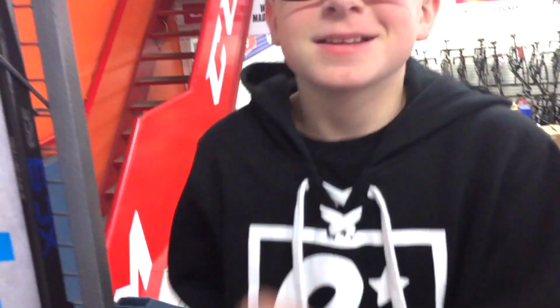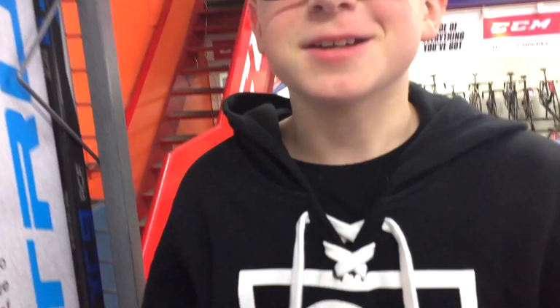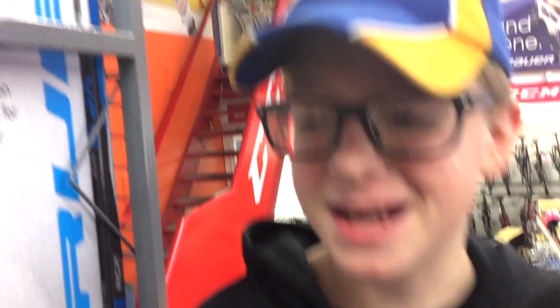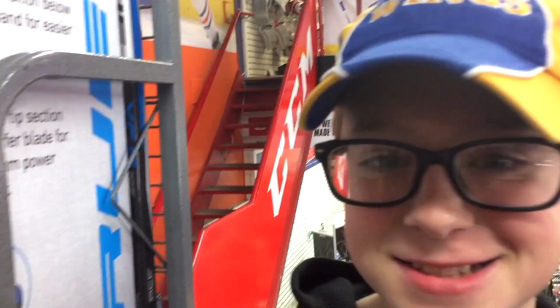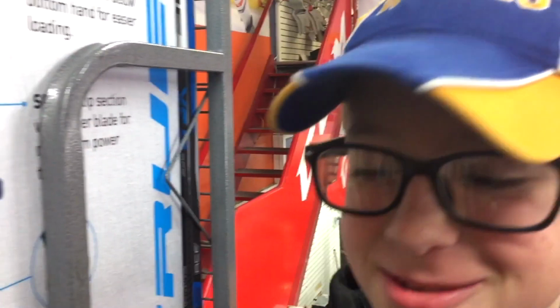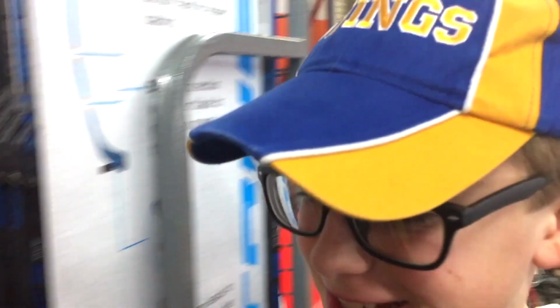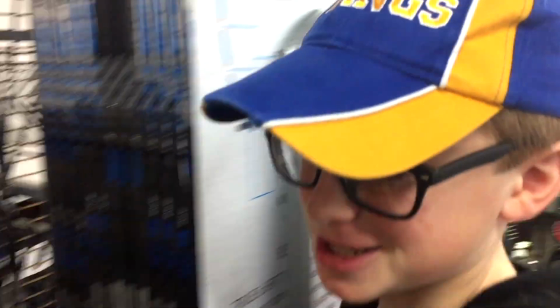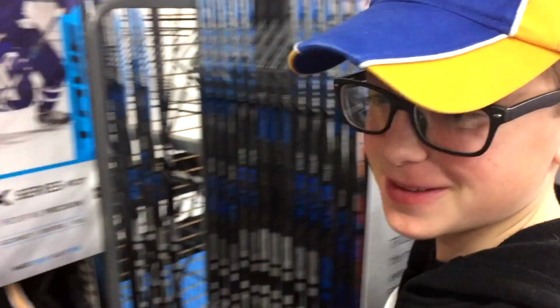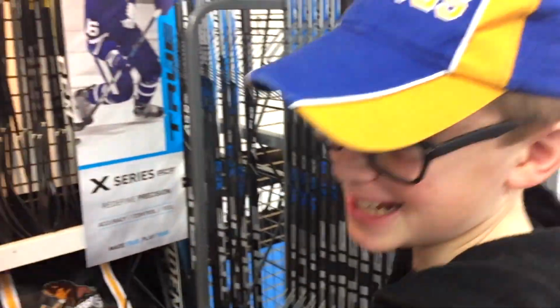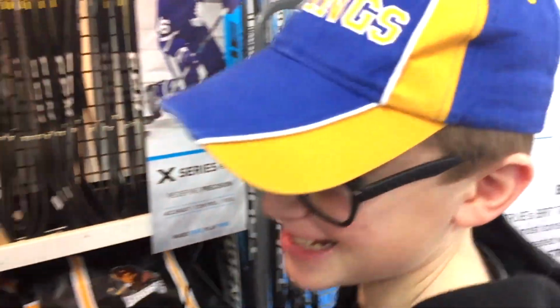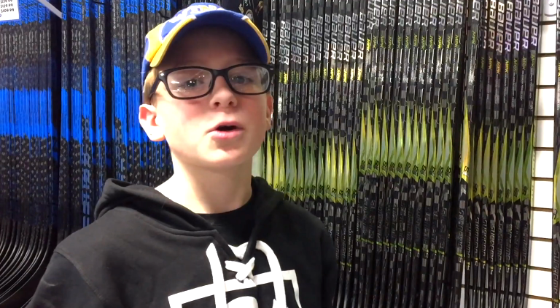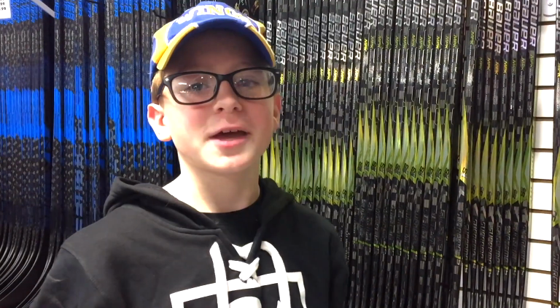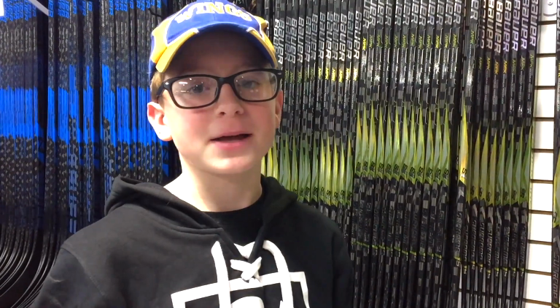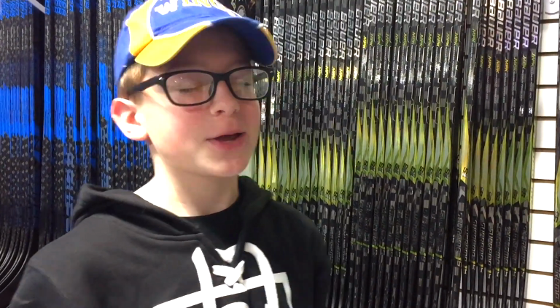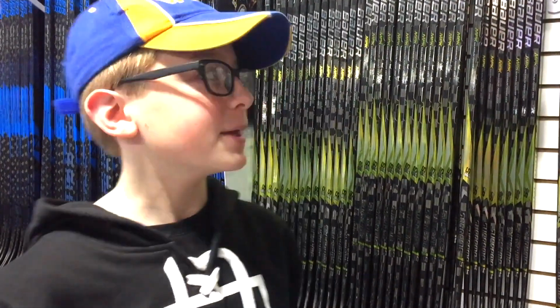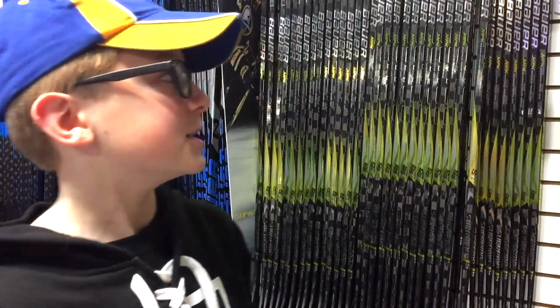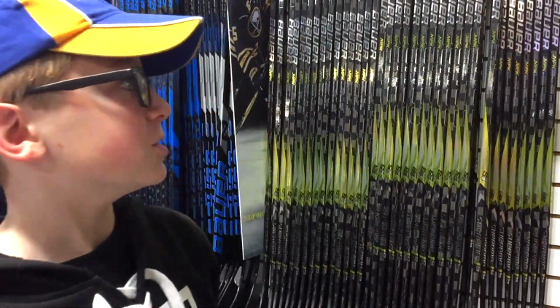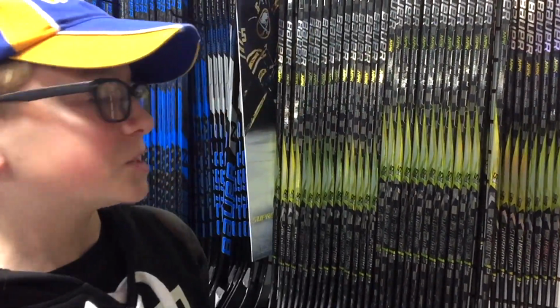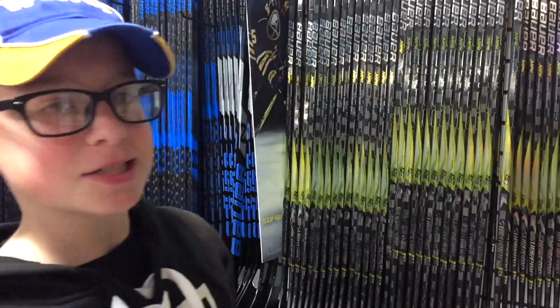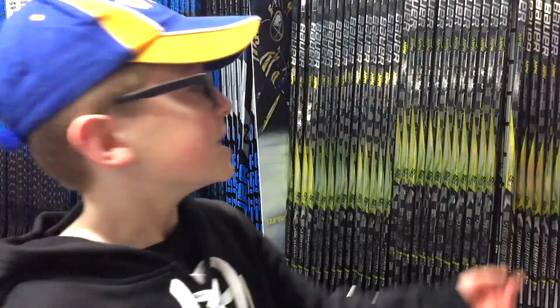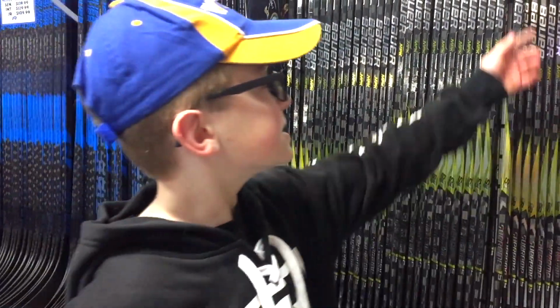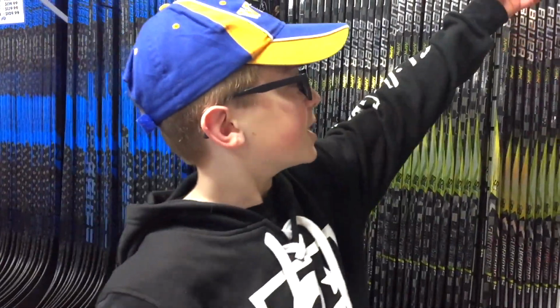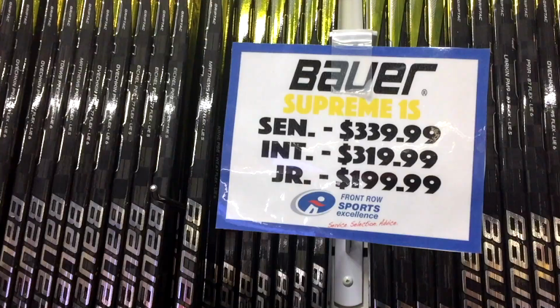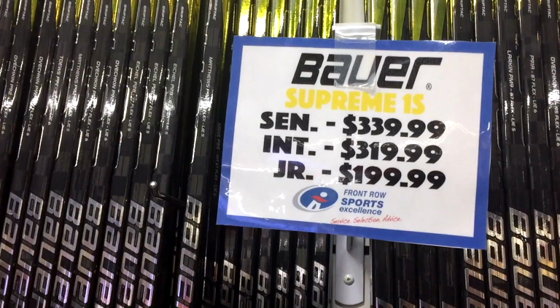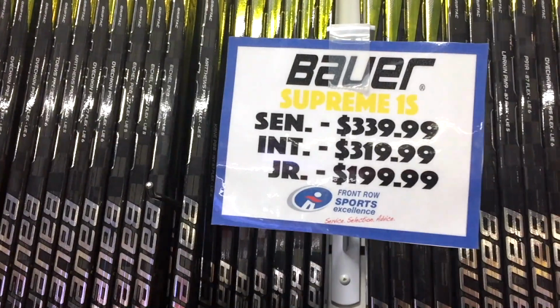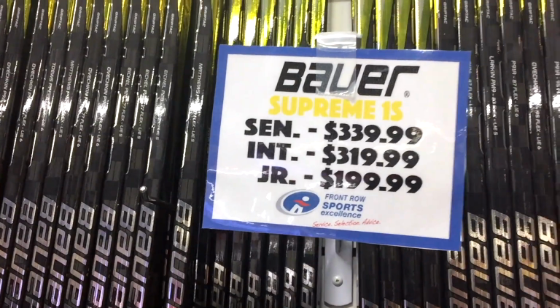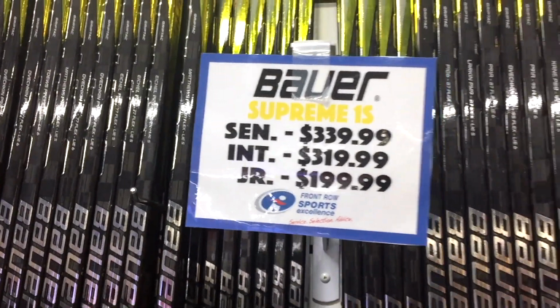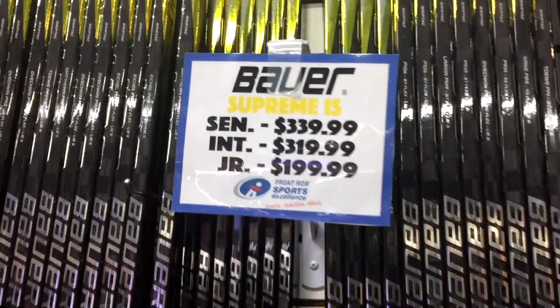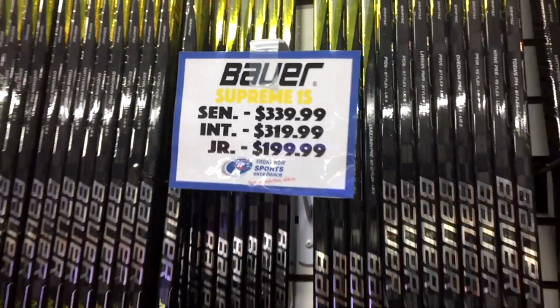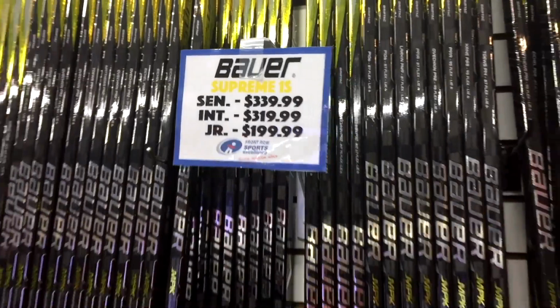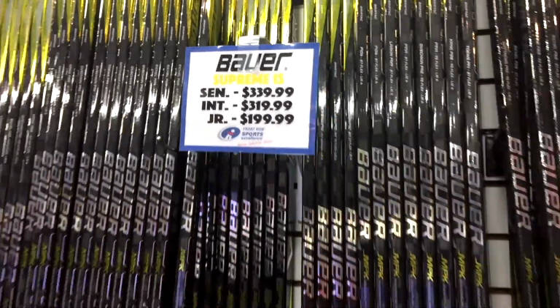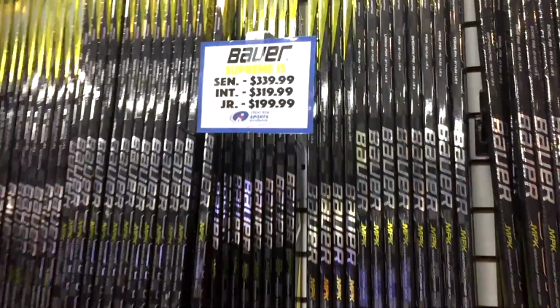What's up guys, going stick shopping today. The cool thing about still being in junior sticks is that I don't have to pay $340 for a stick.